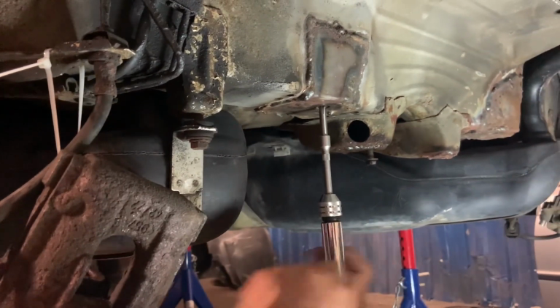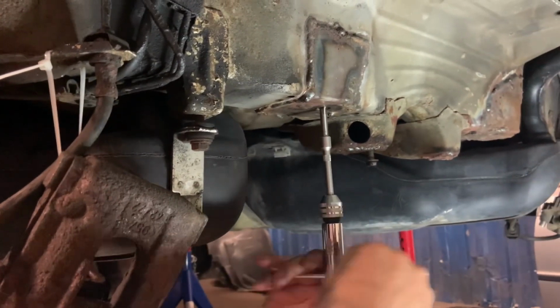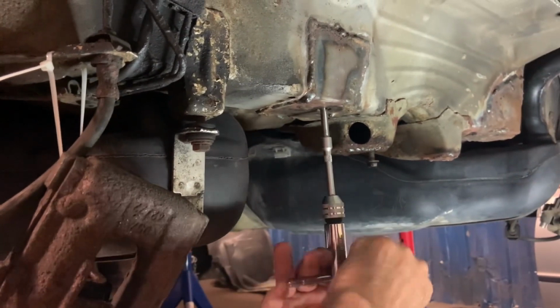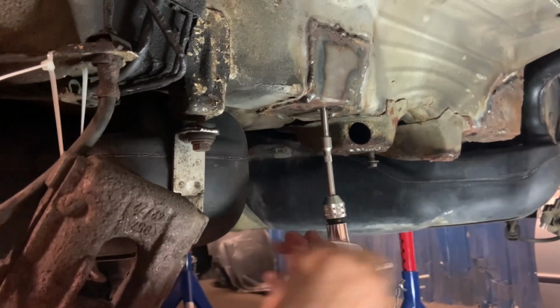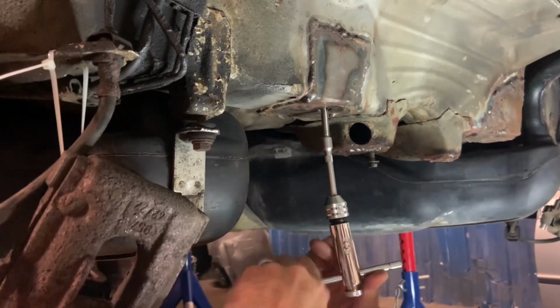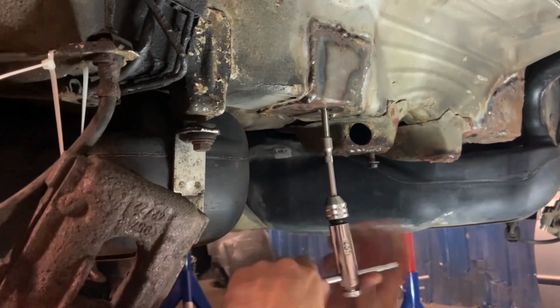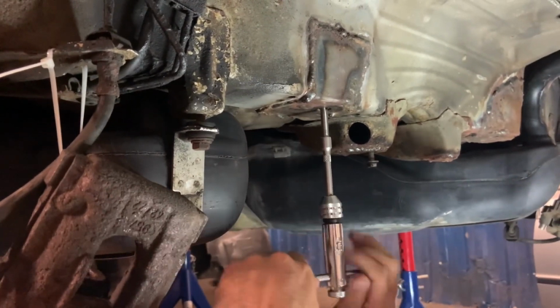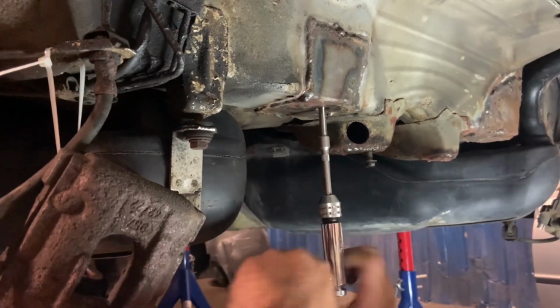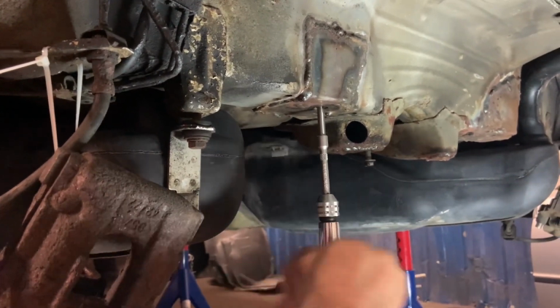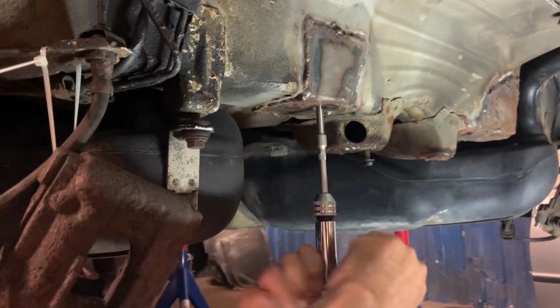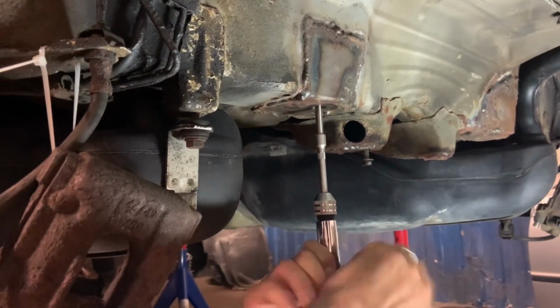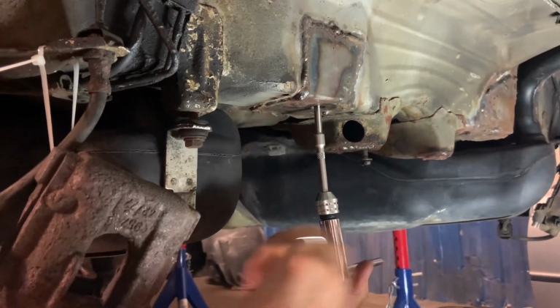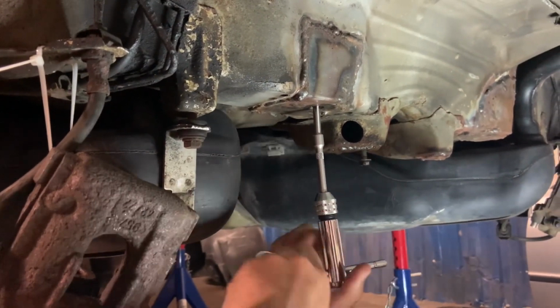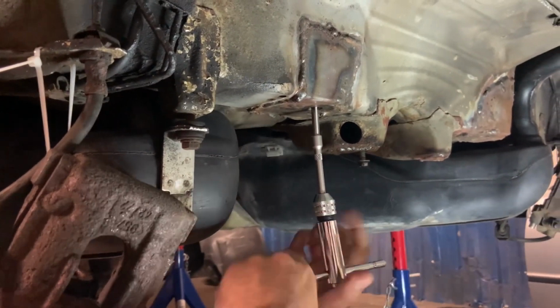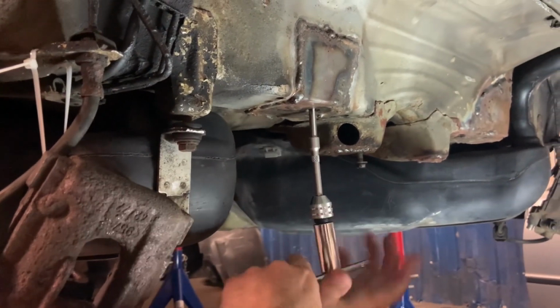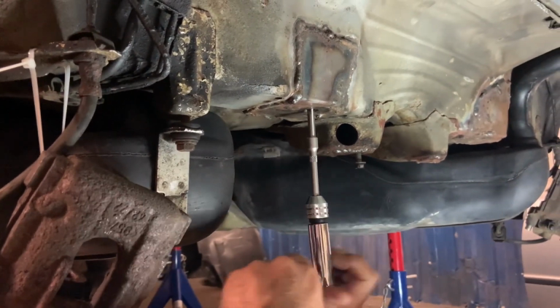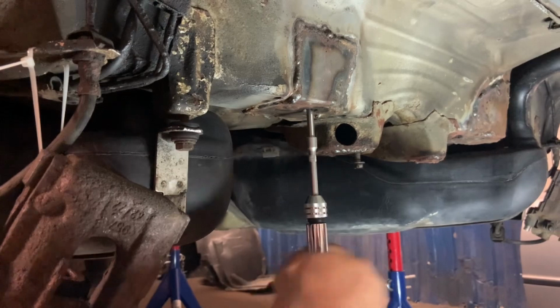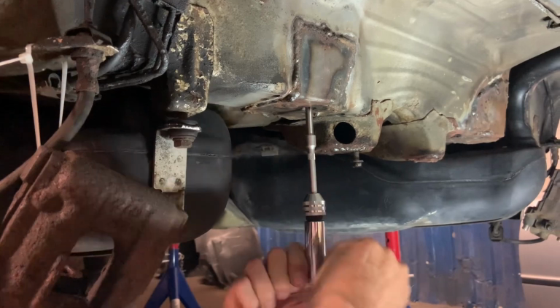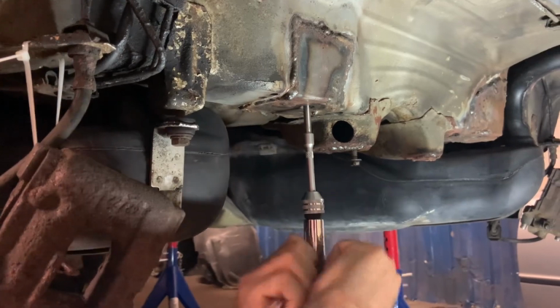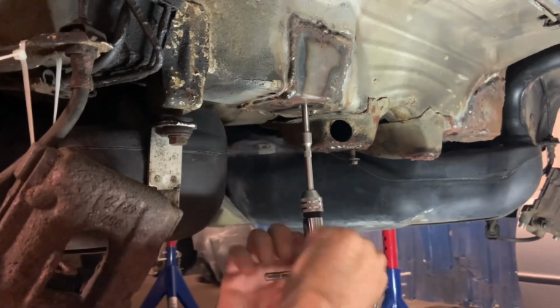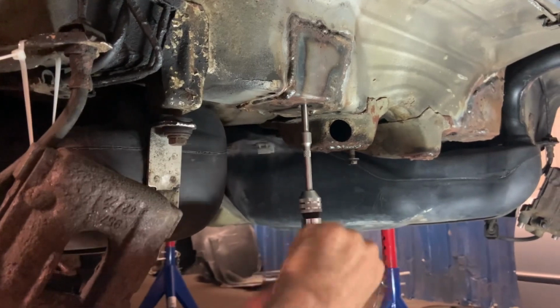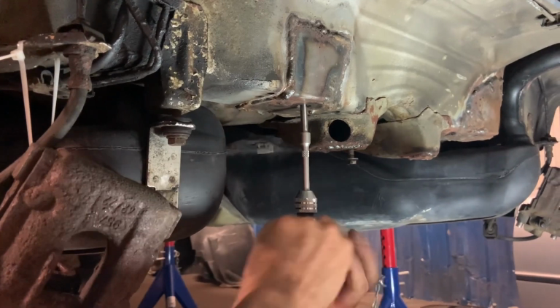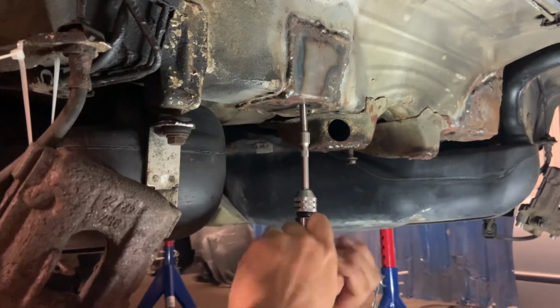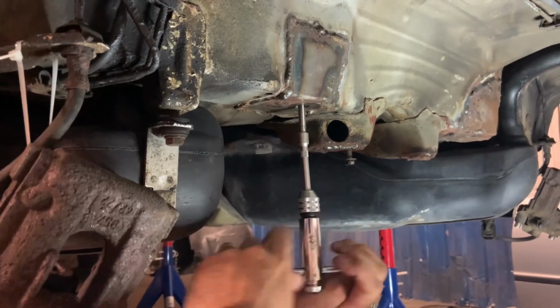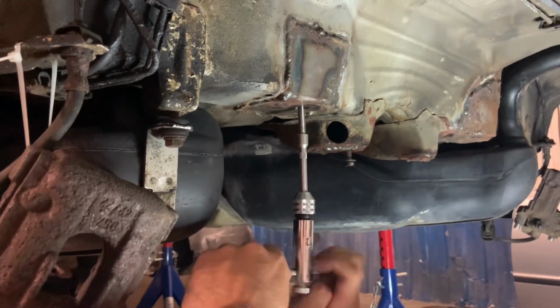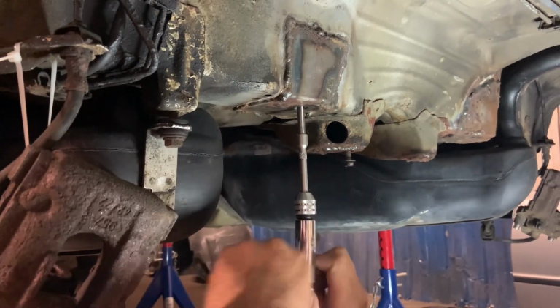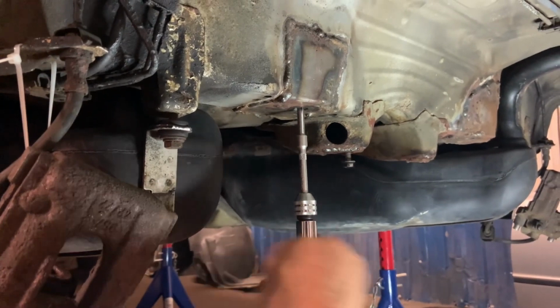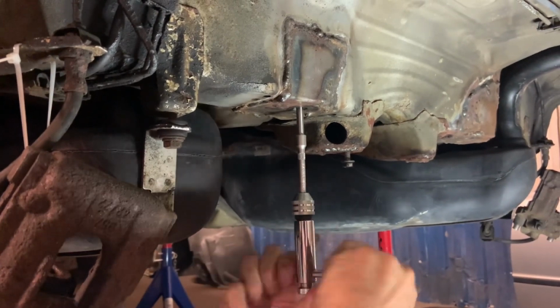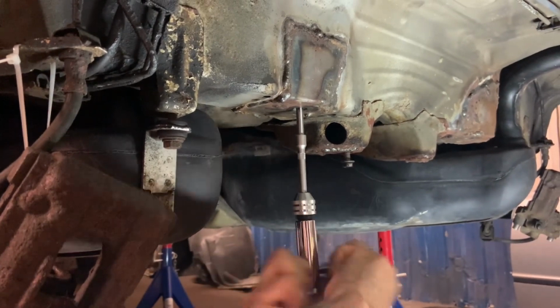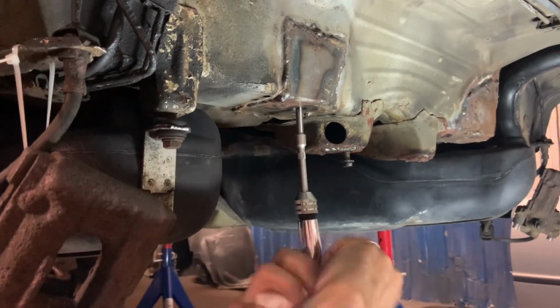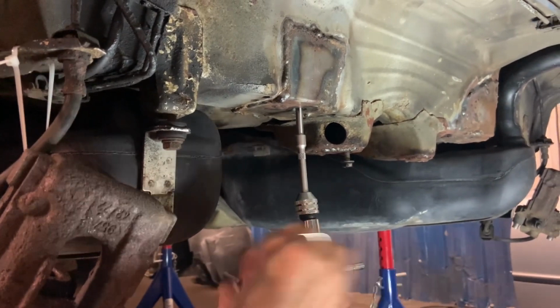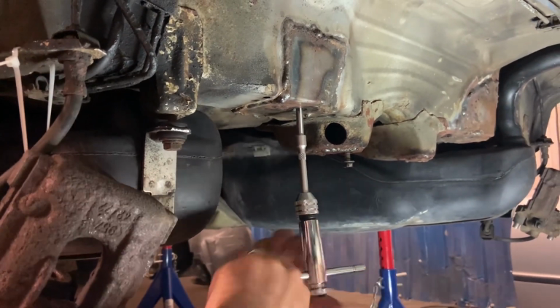What we're doing now is just running through and removing any excess epoxy.